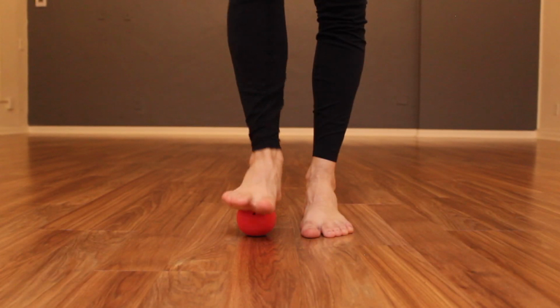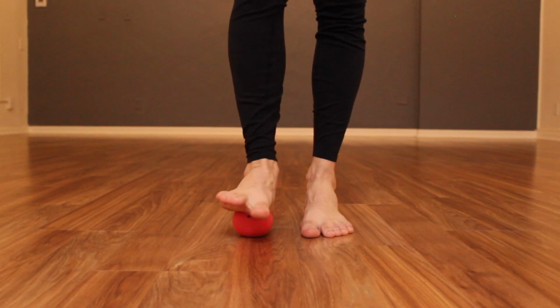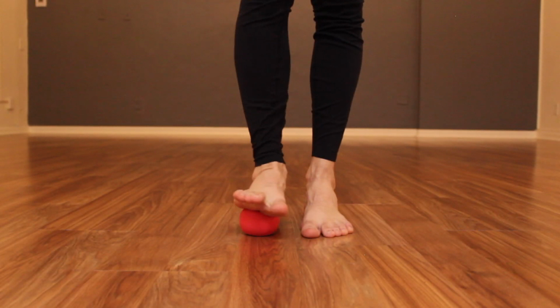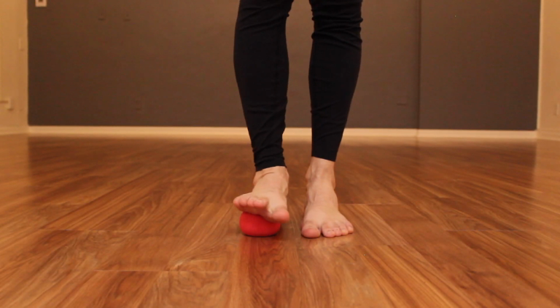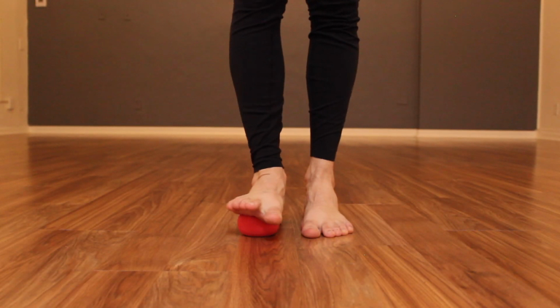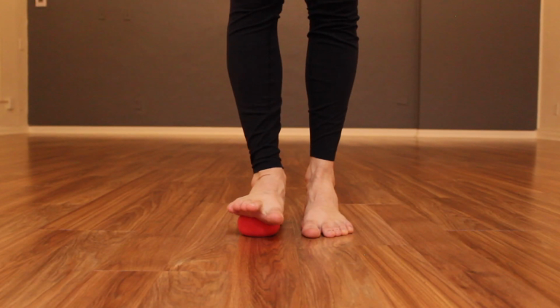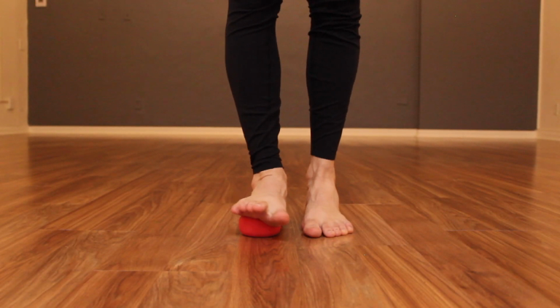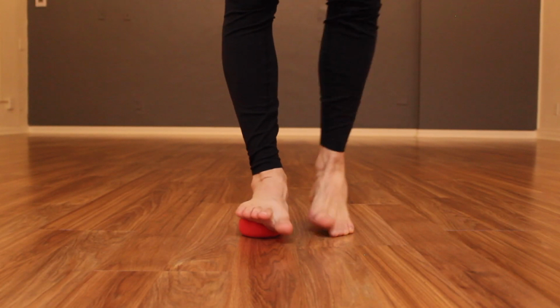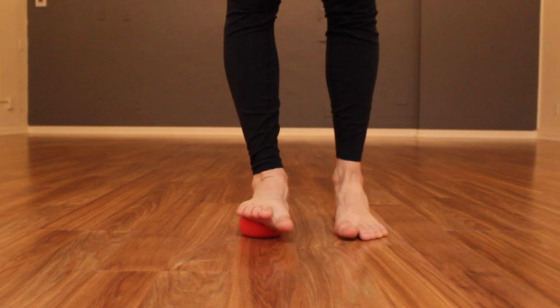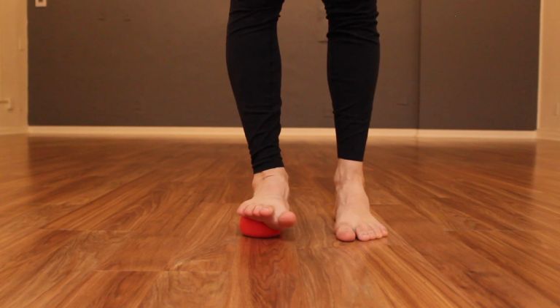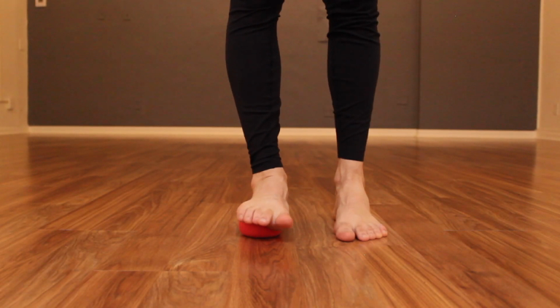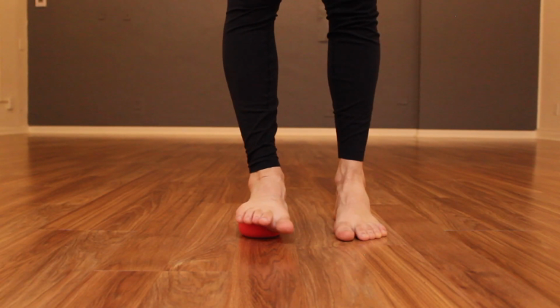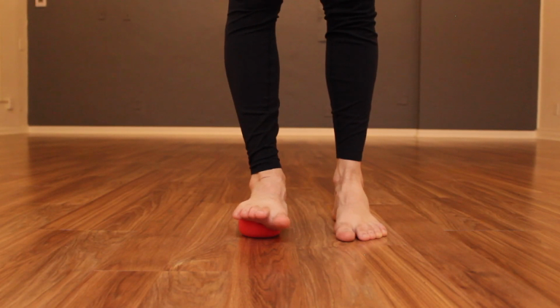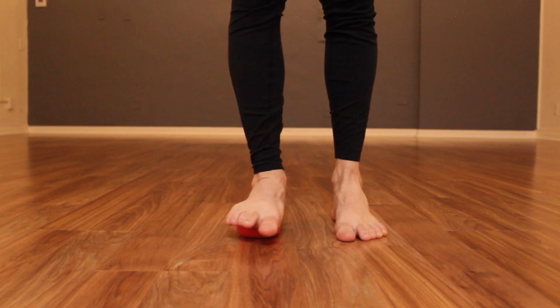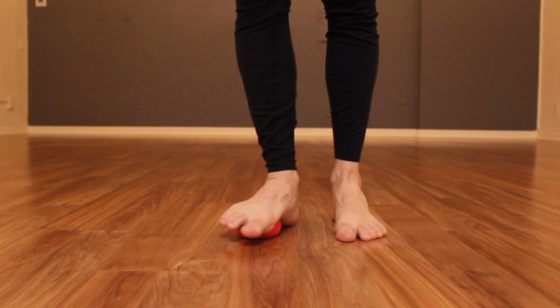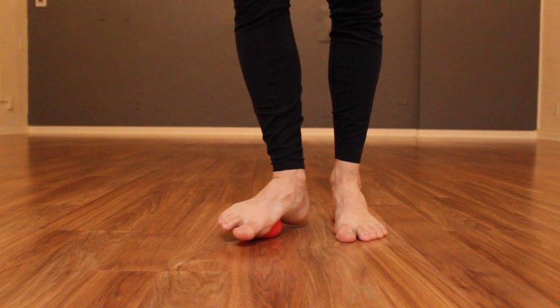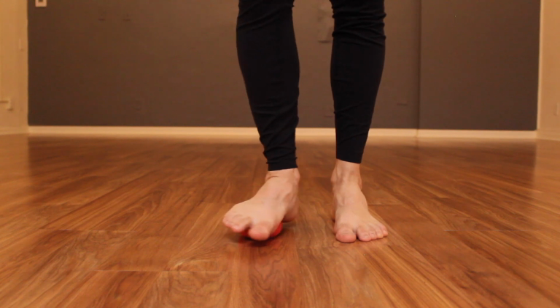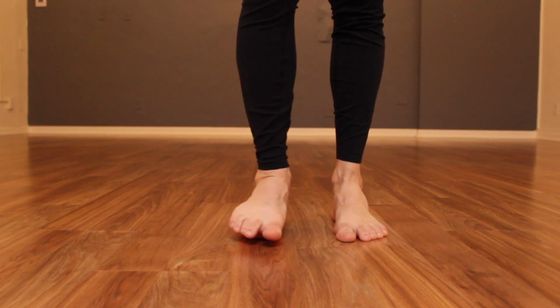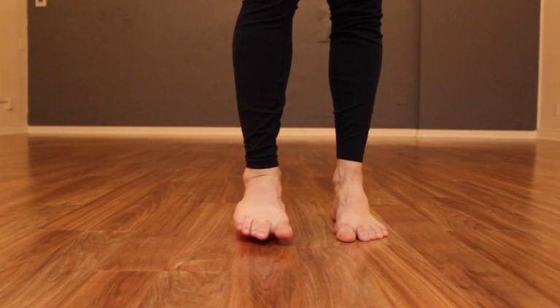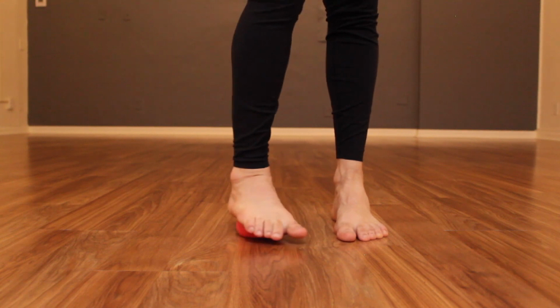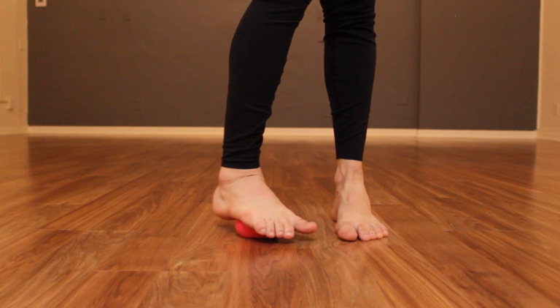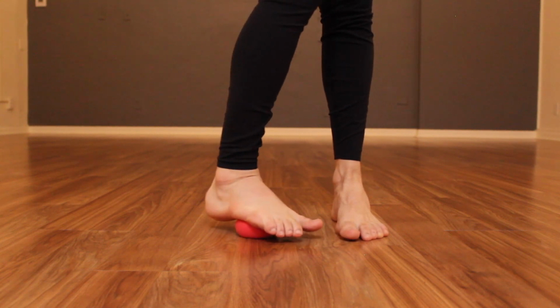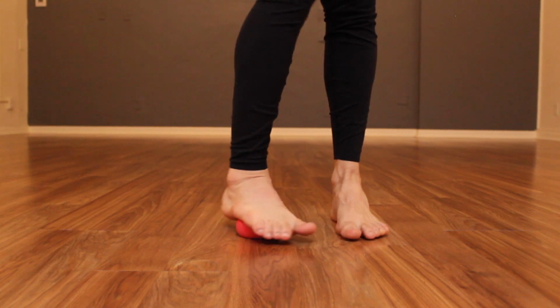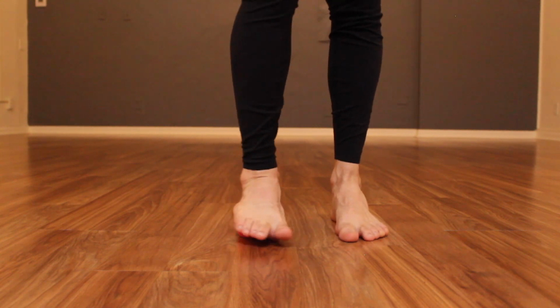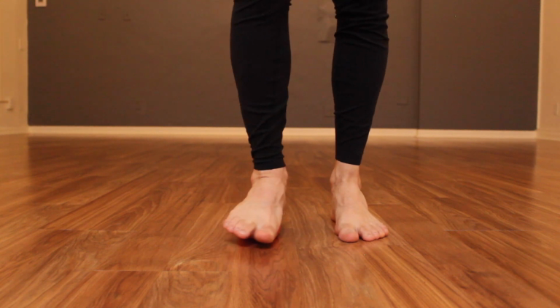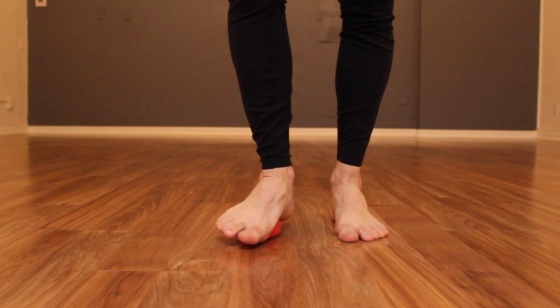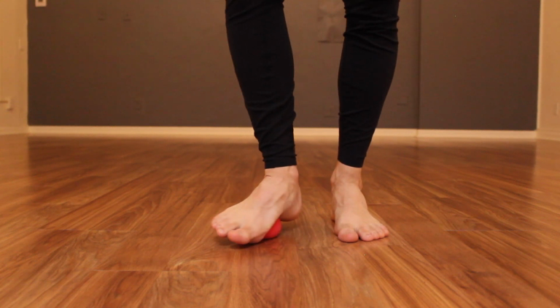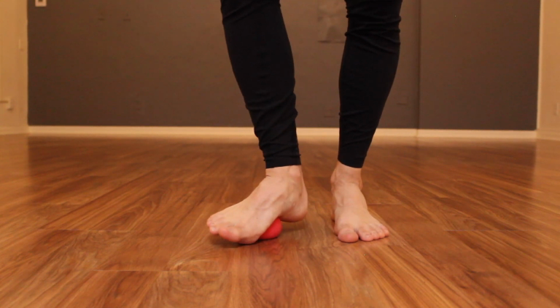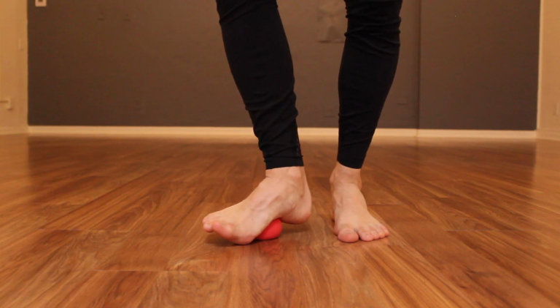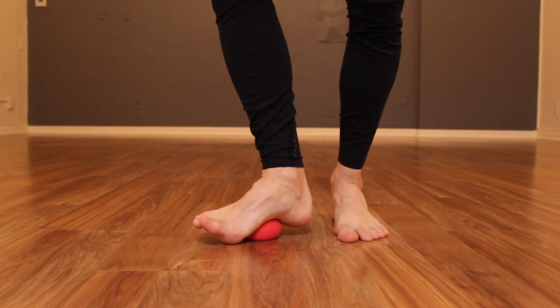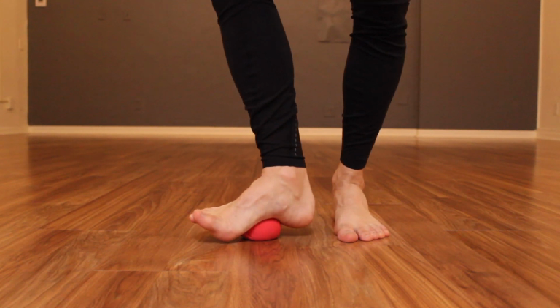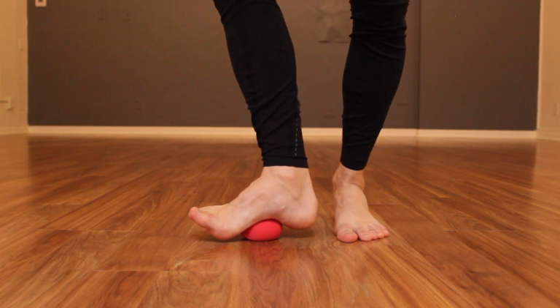First, step dead center on your ball and rotate the foot back and forth like you're putting out a cigarette.